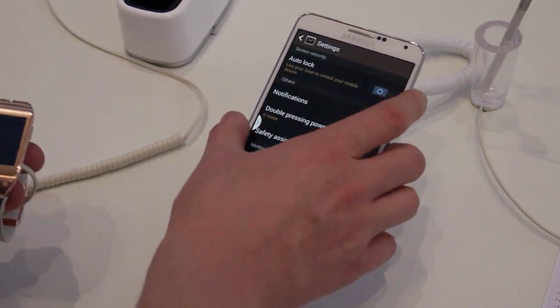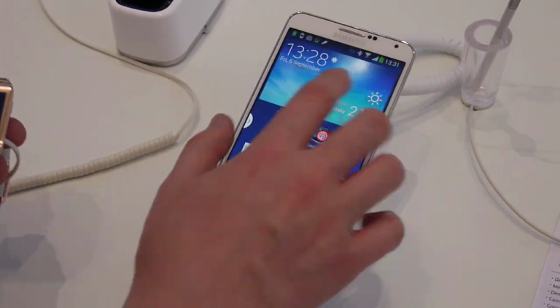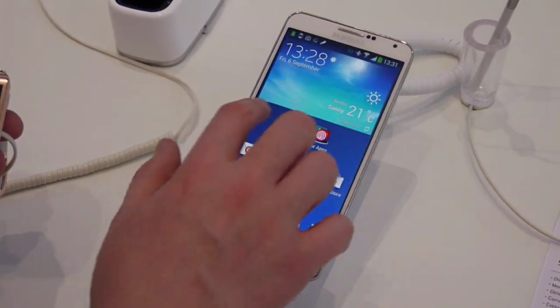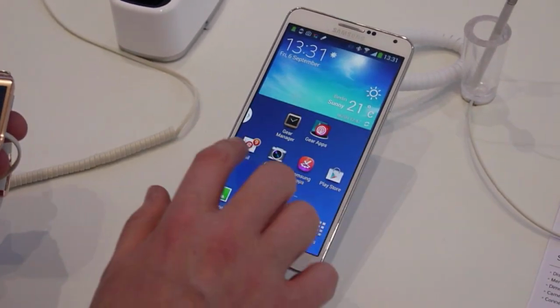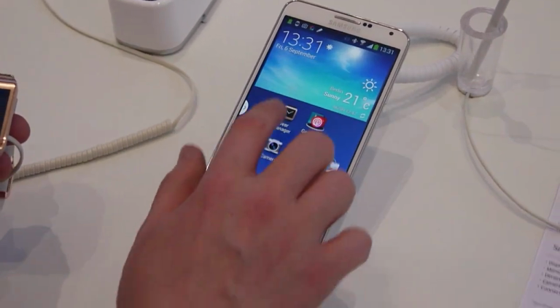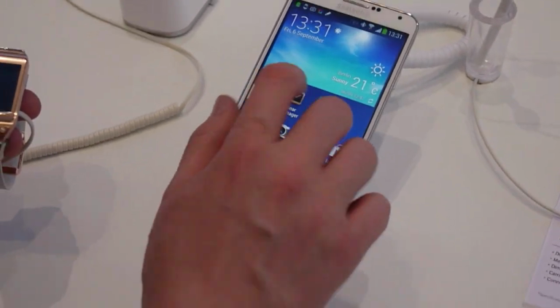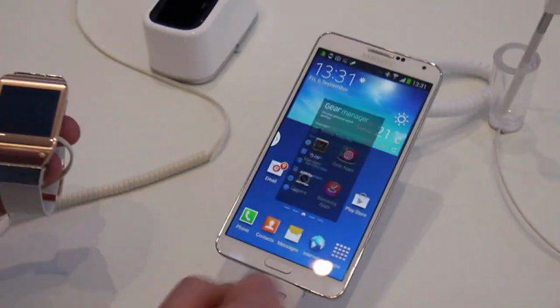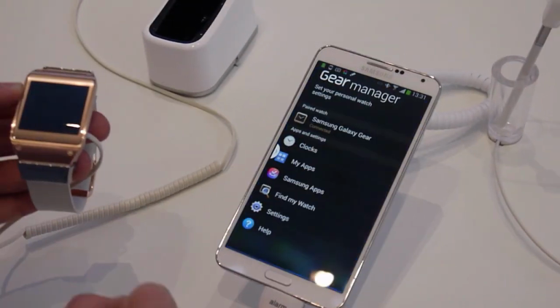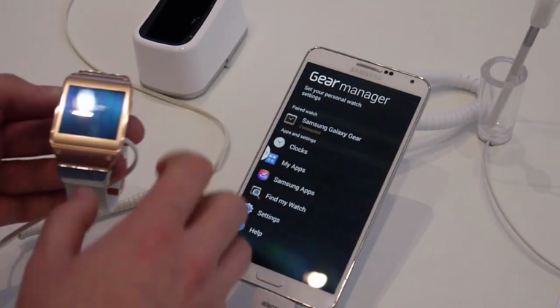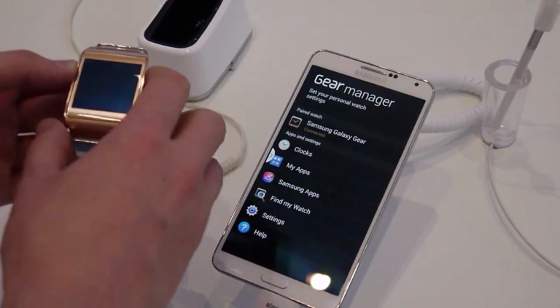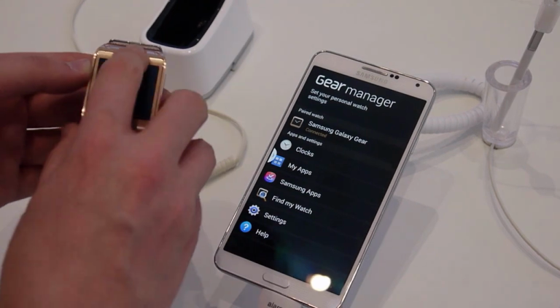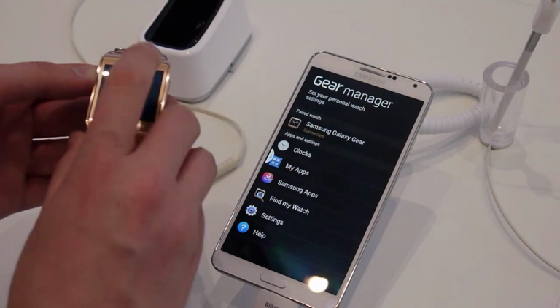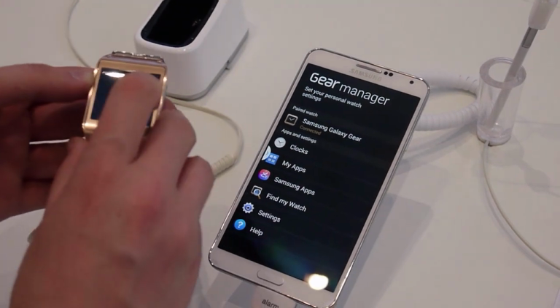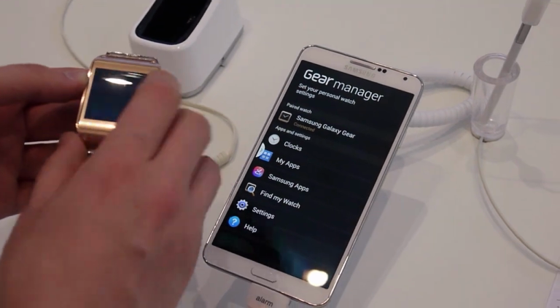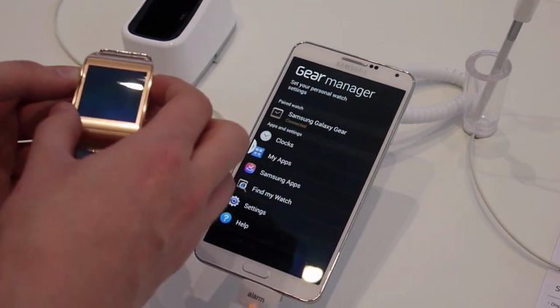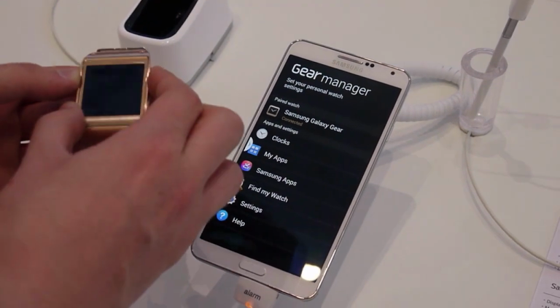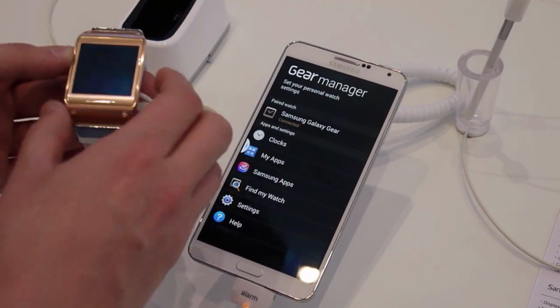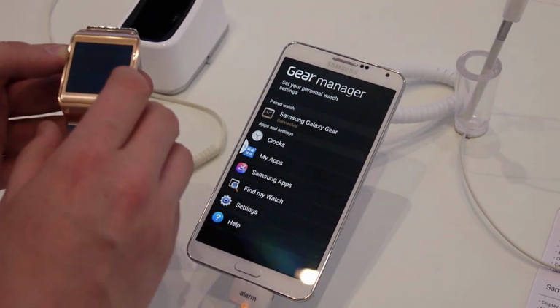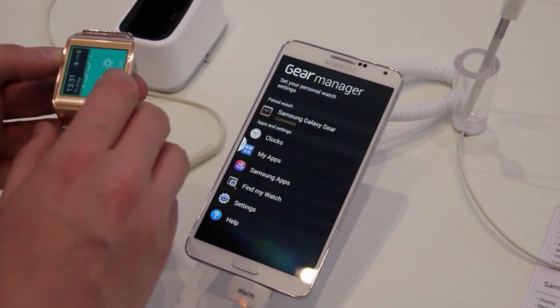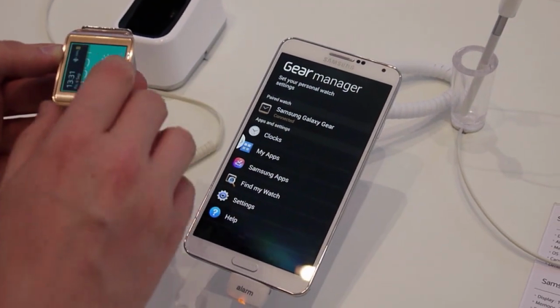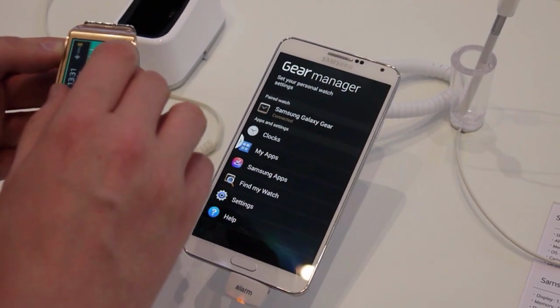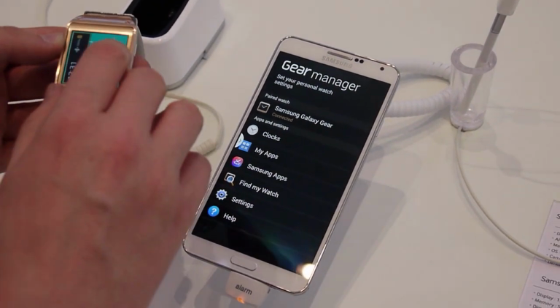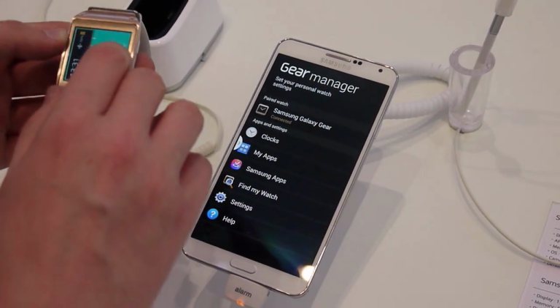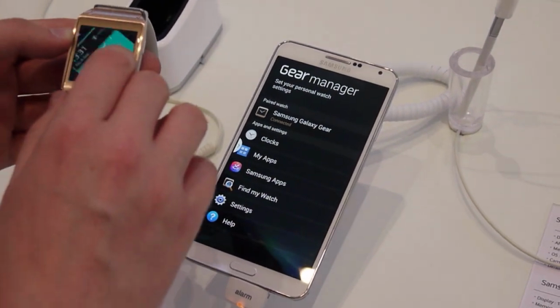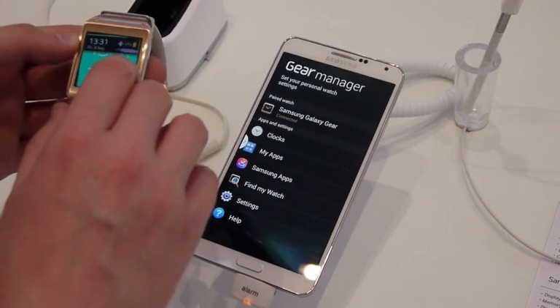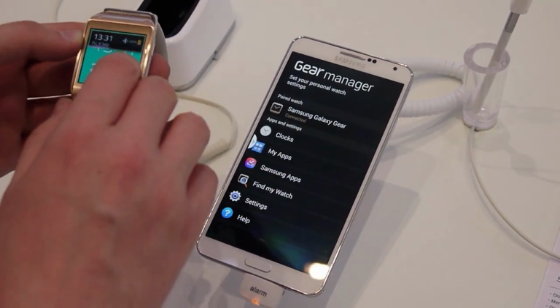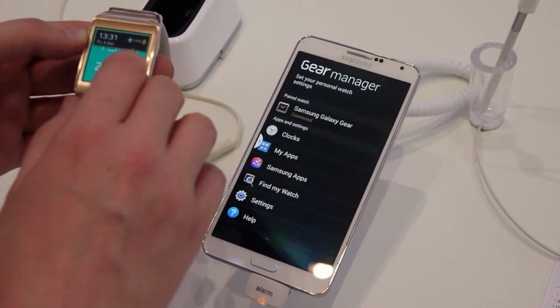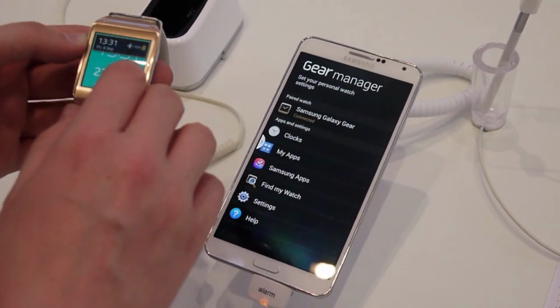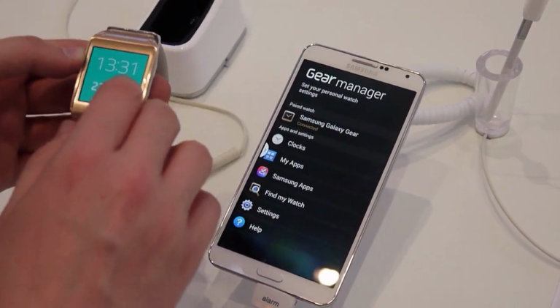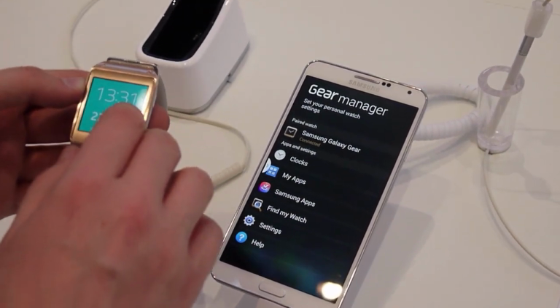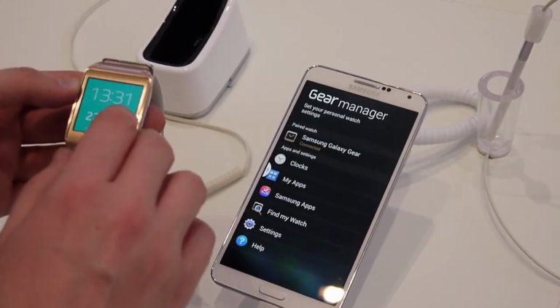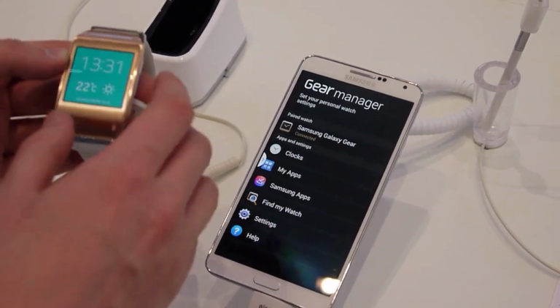Anyway, that's a quick look at the Gear Manager app on the Samsung Galaxy Gear. Be ready for 2013. Thanks for watching.